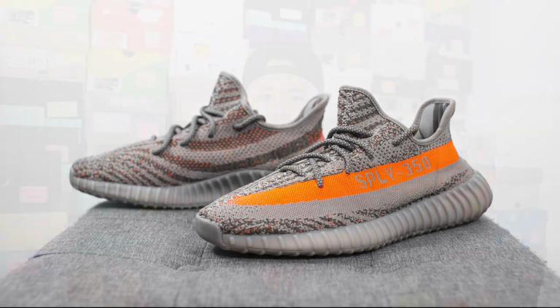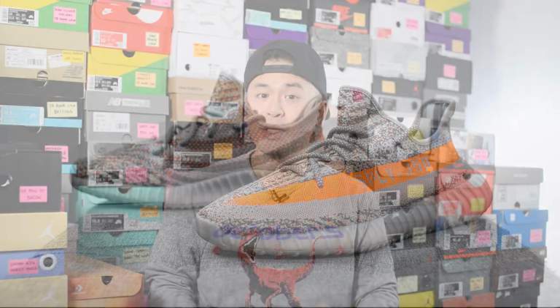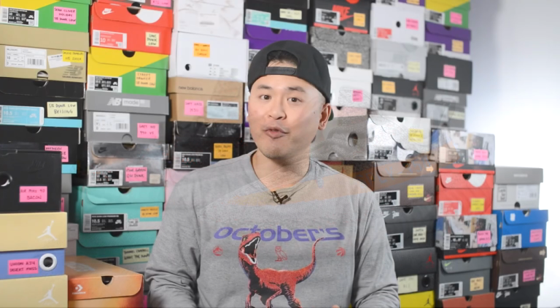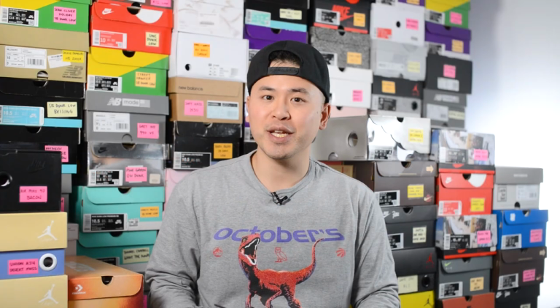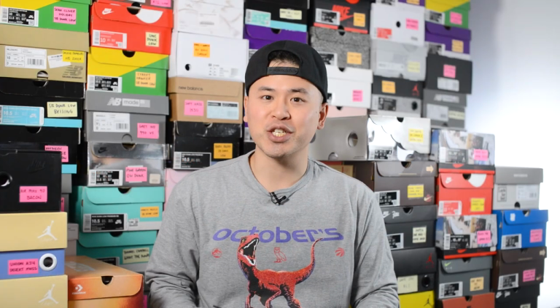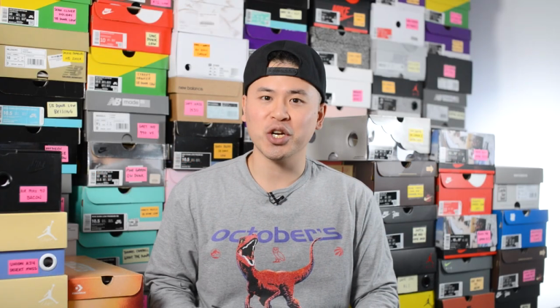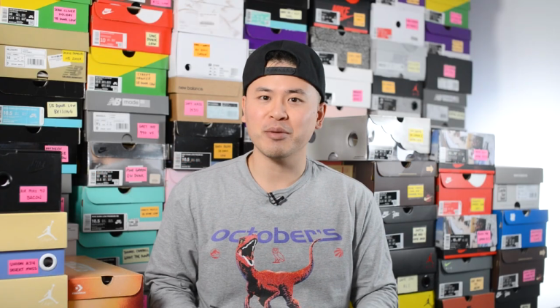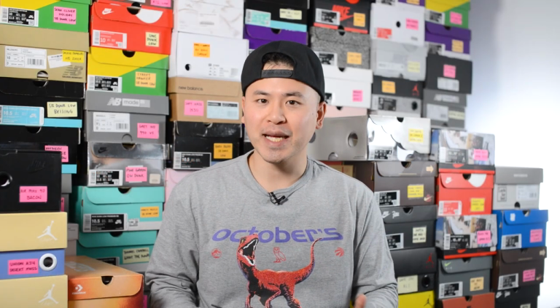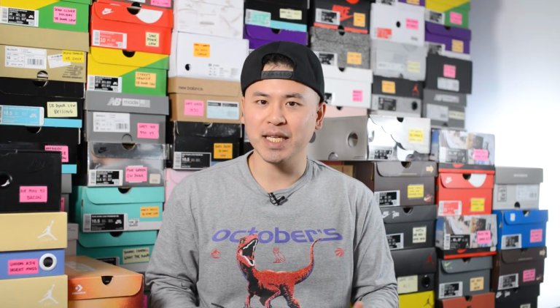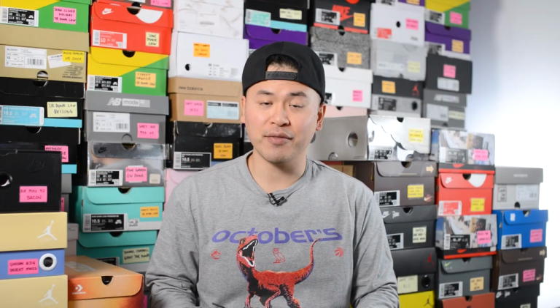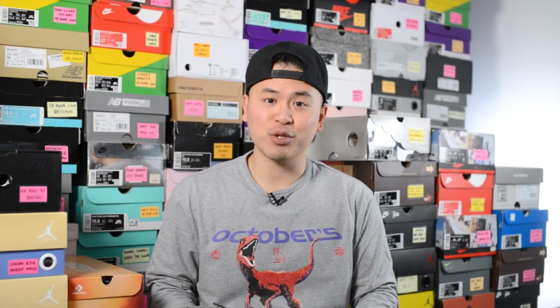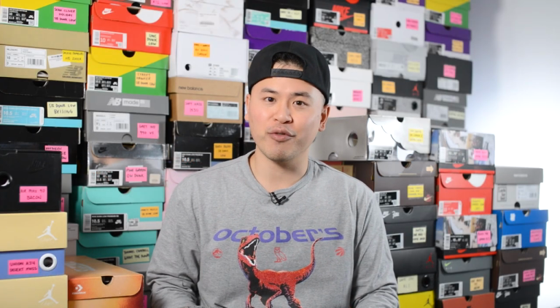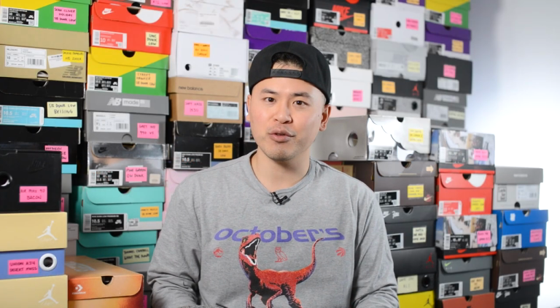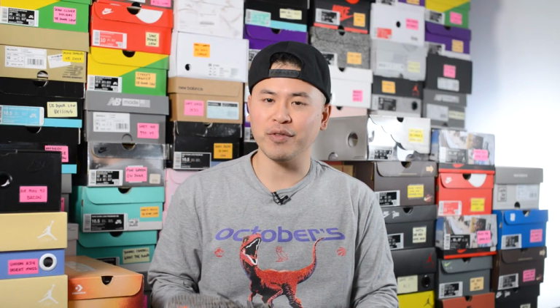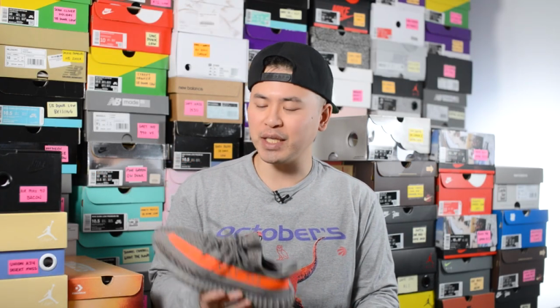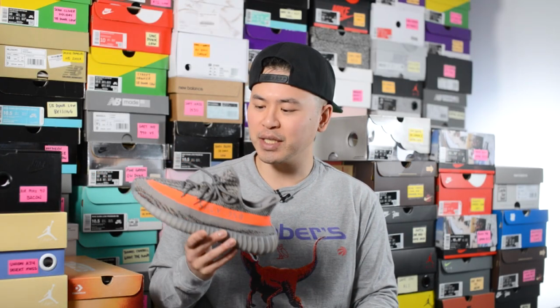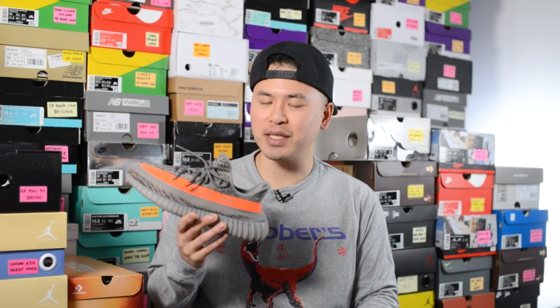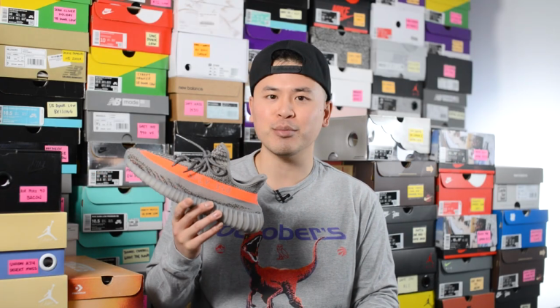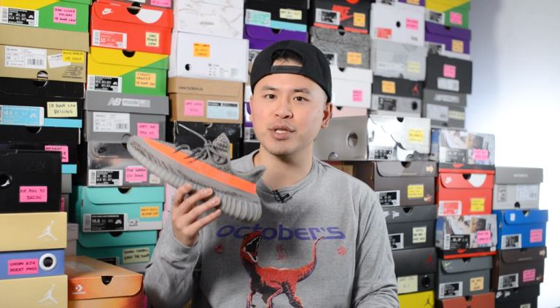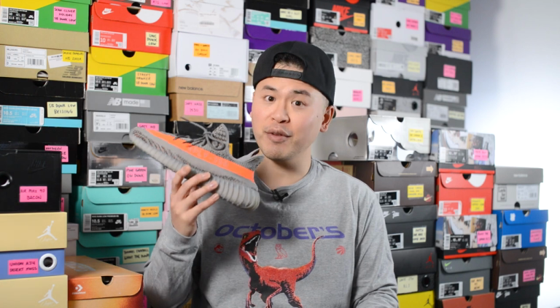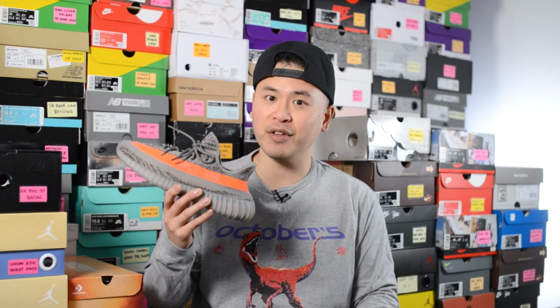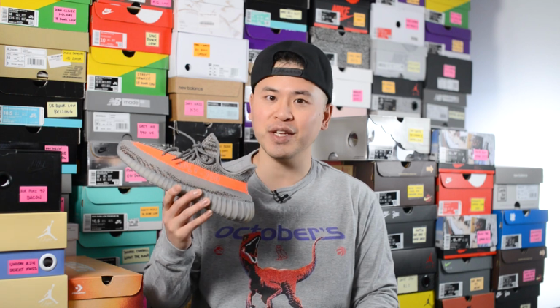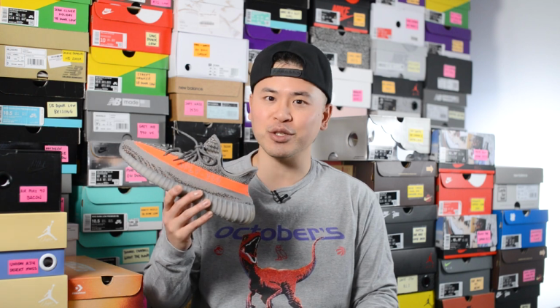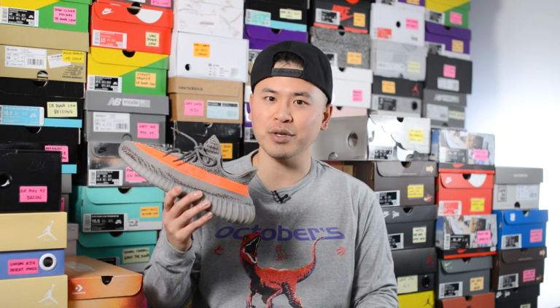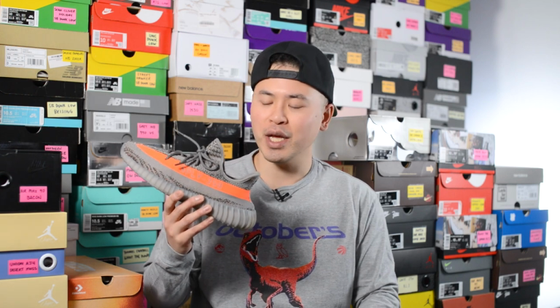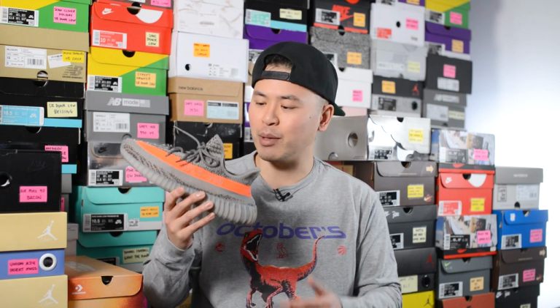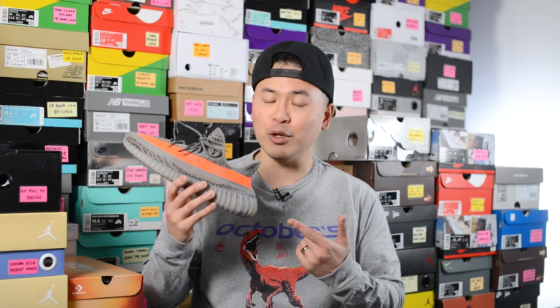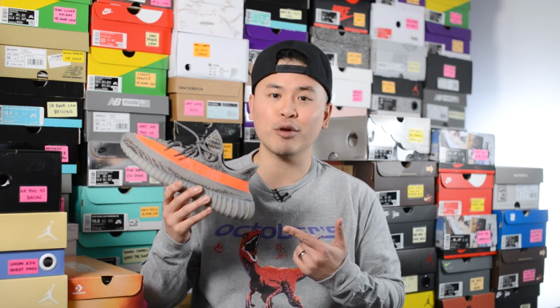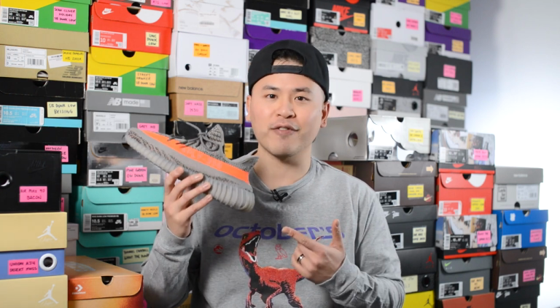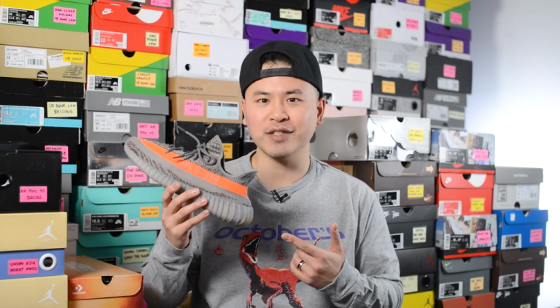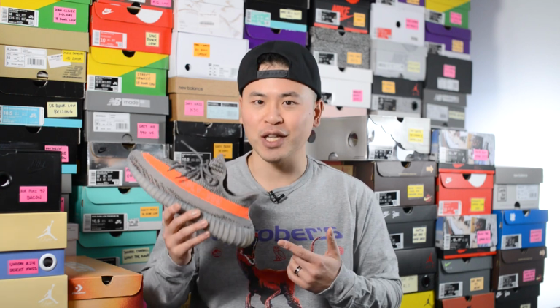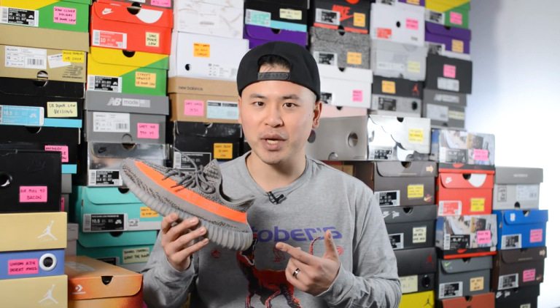What's up everybody, it's Sean here back today to give you guys a review of the Adidas Yeezy Boost 350 V2 in the Beluga Reflective colorway.